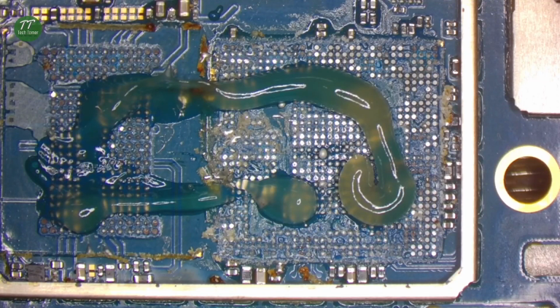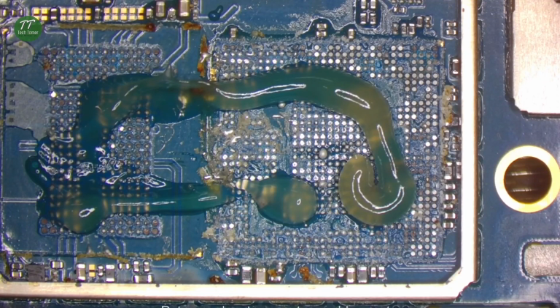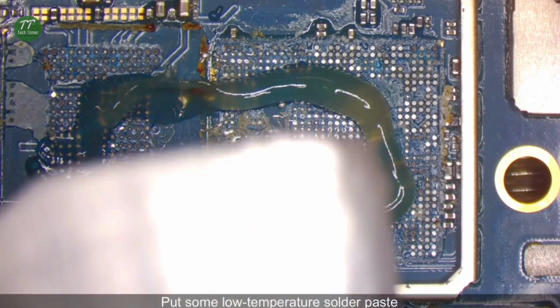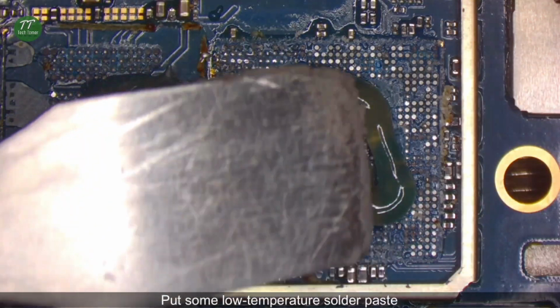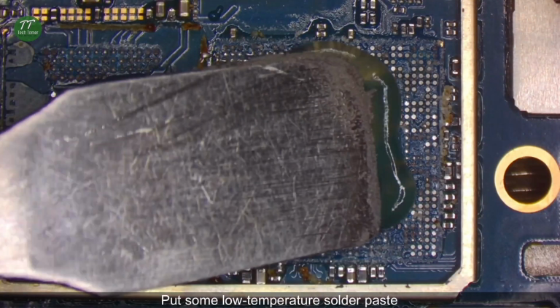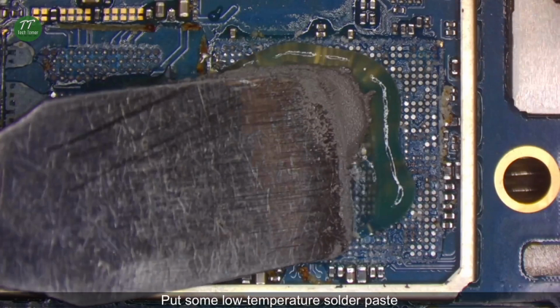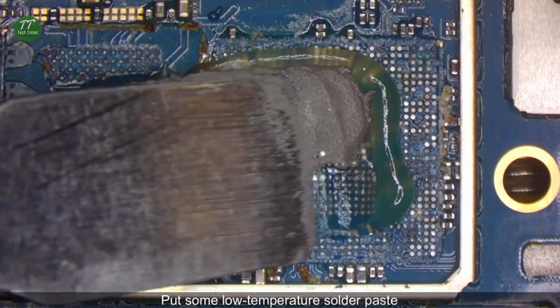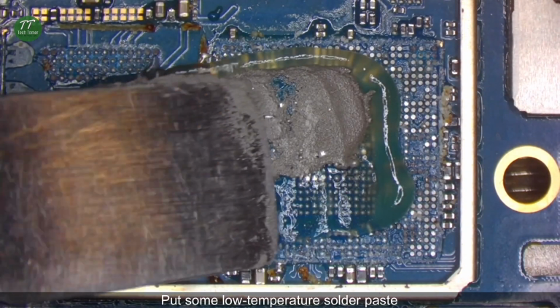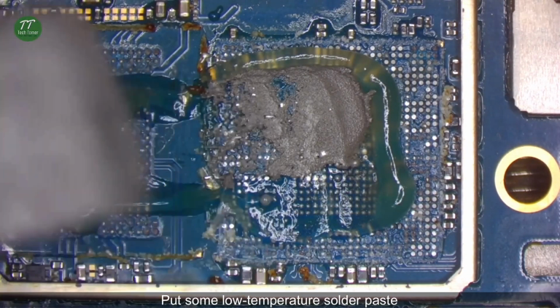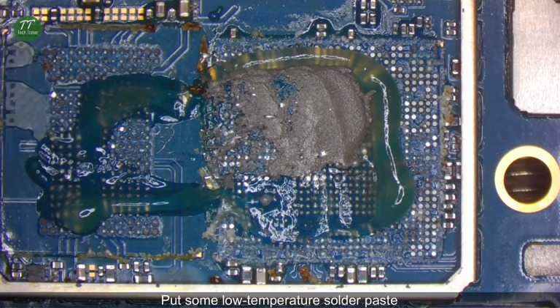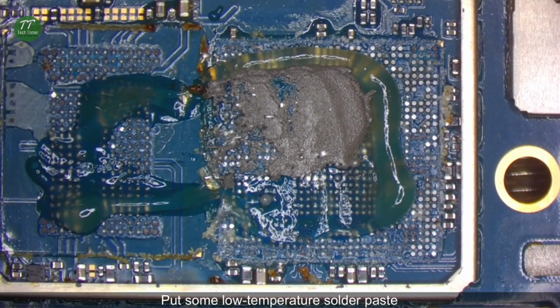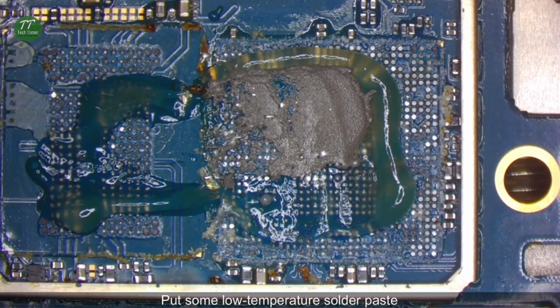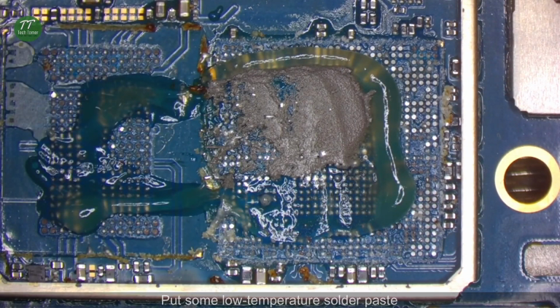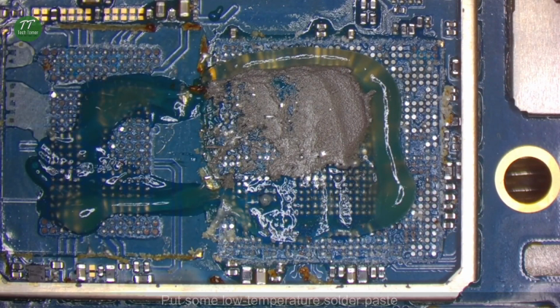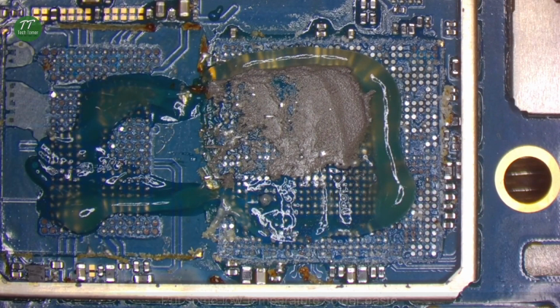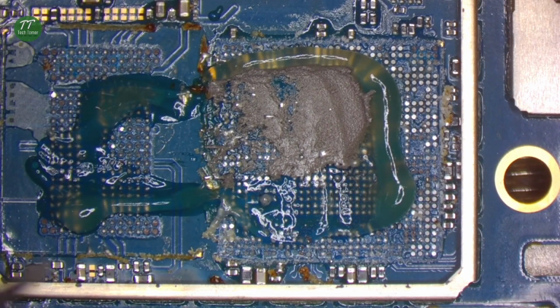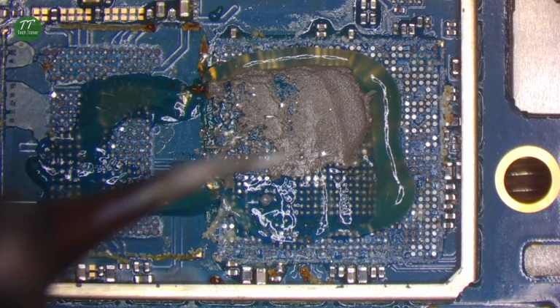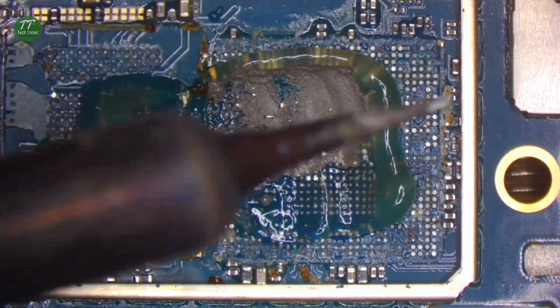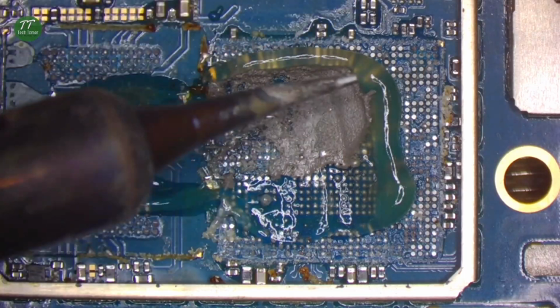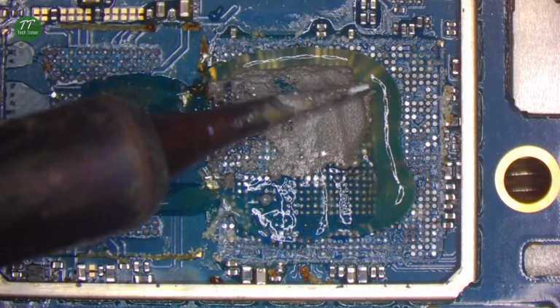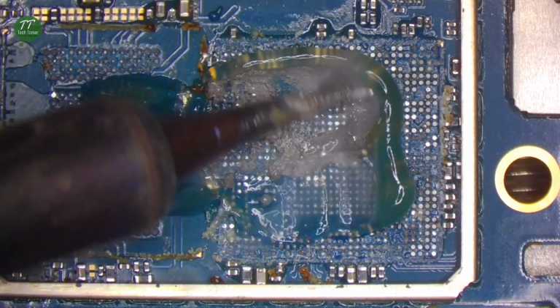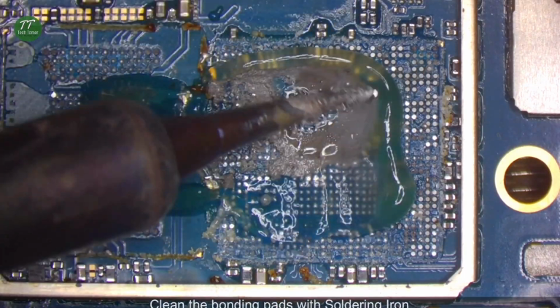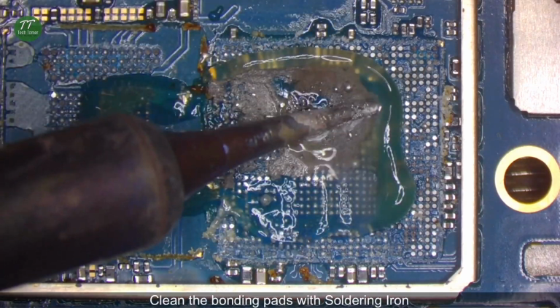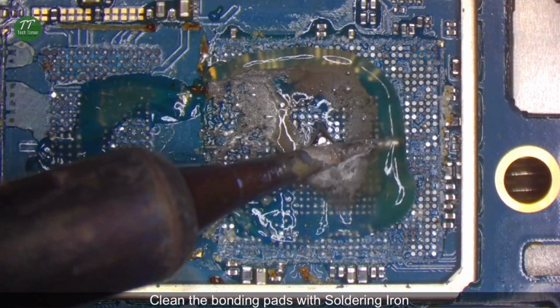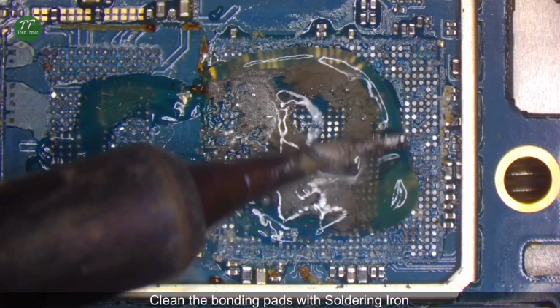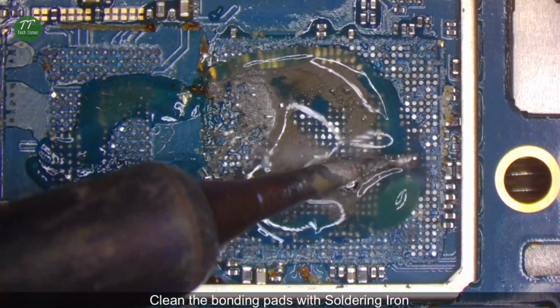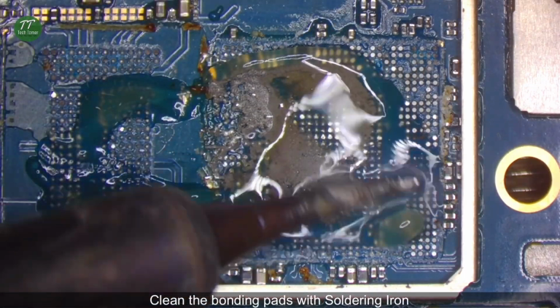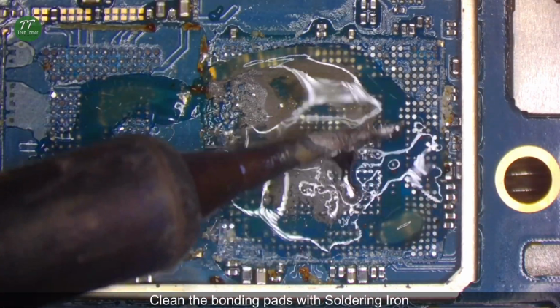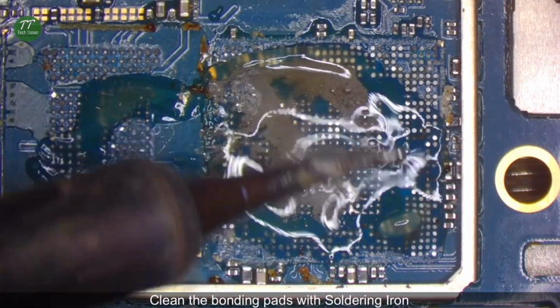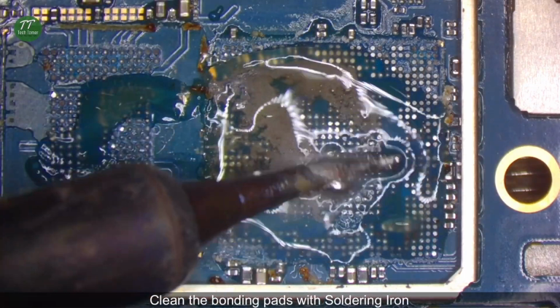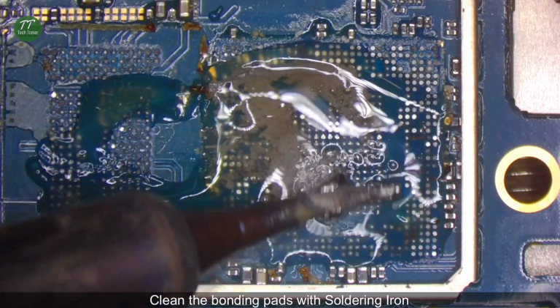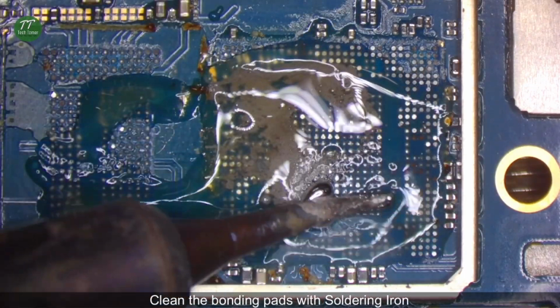Put some low-temperature solder paste. Clean the bonding pads with soldering iron.